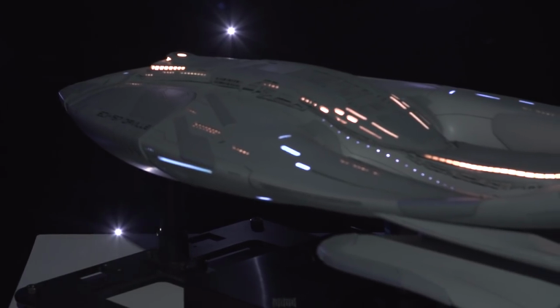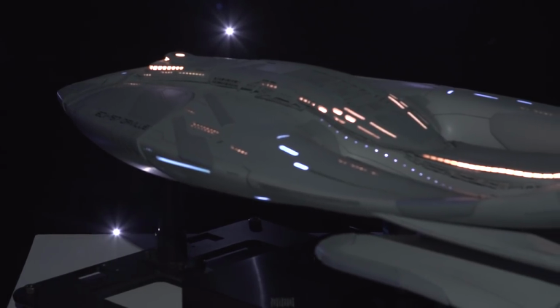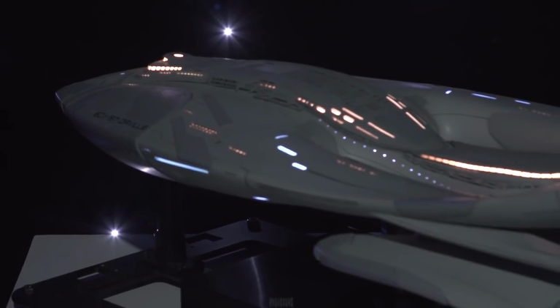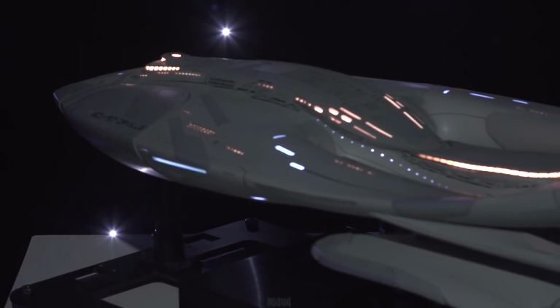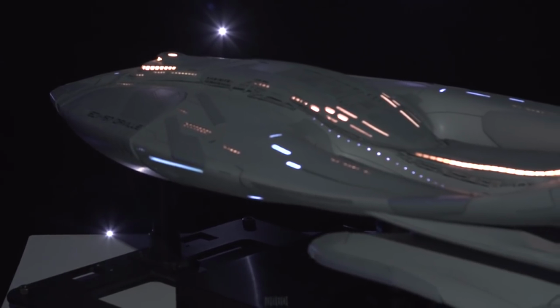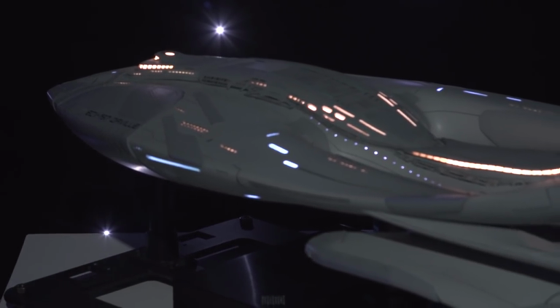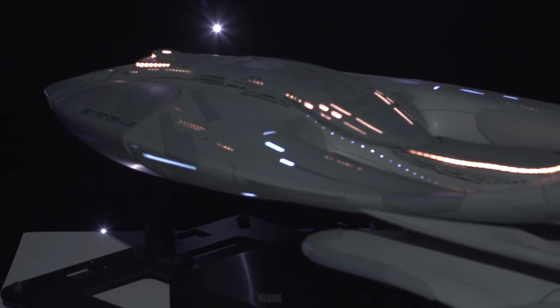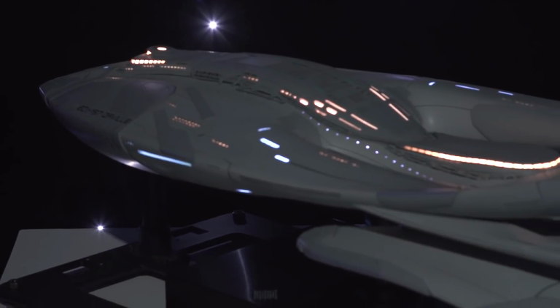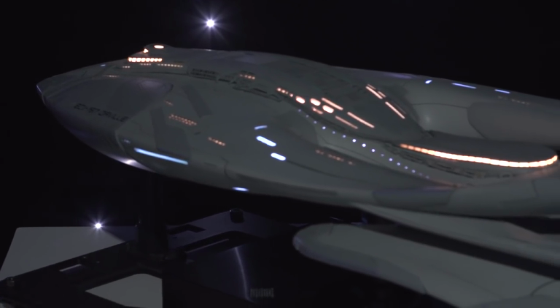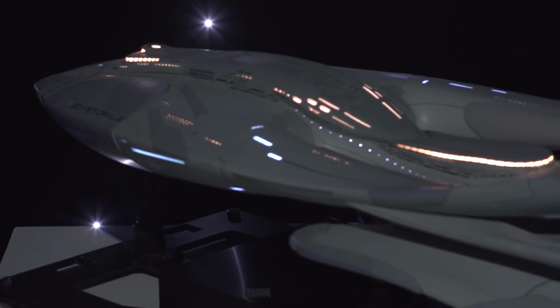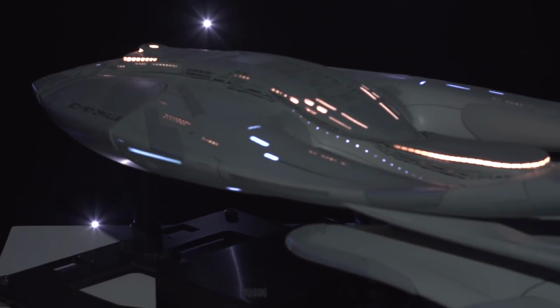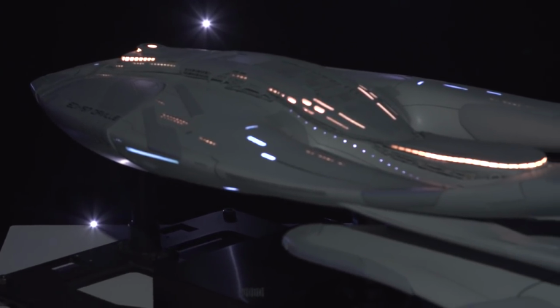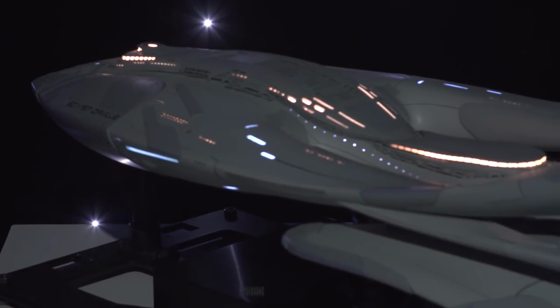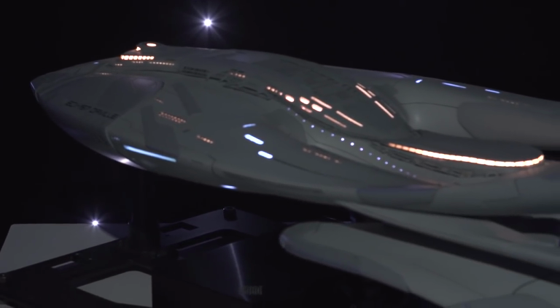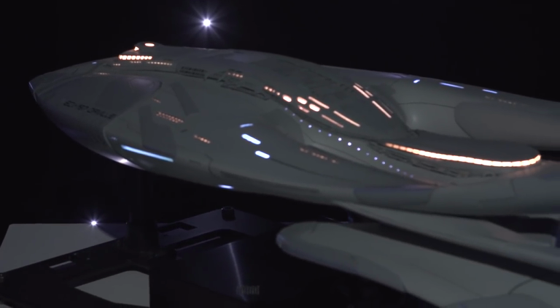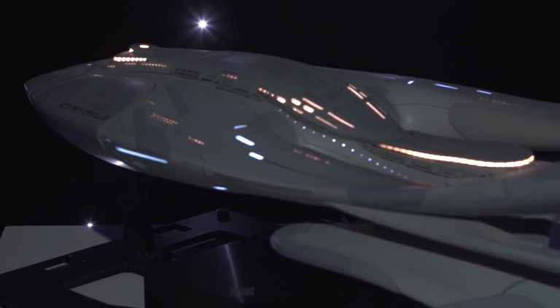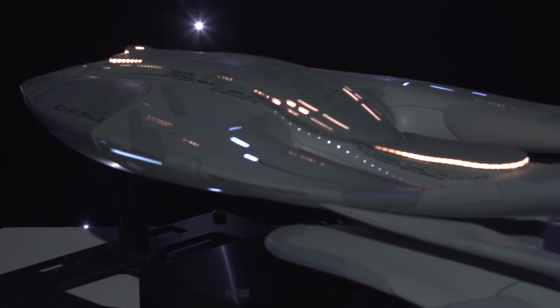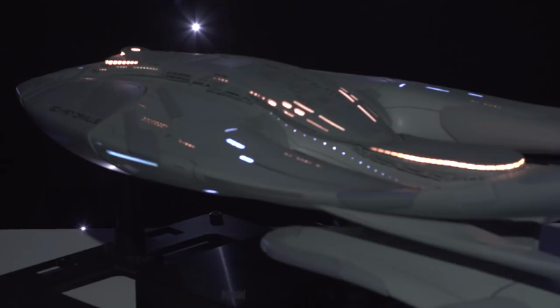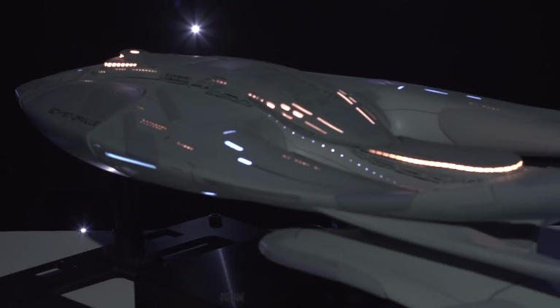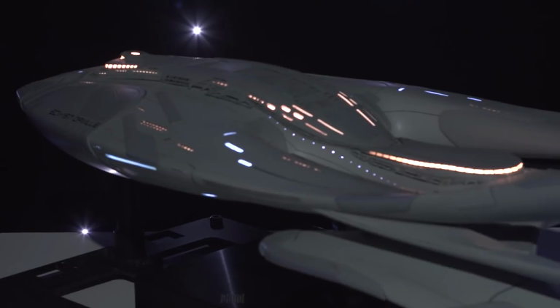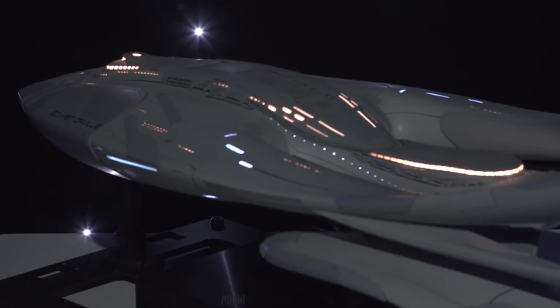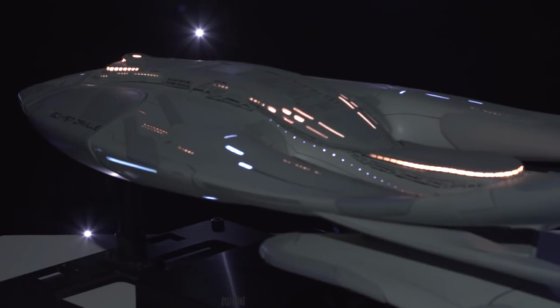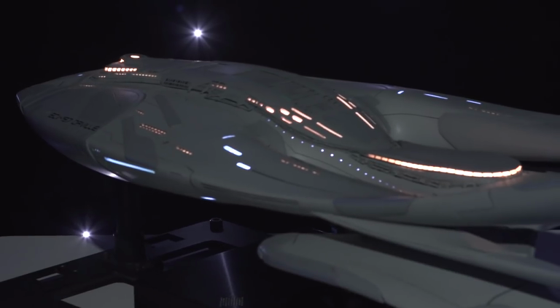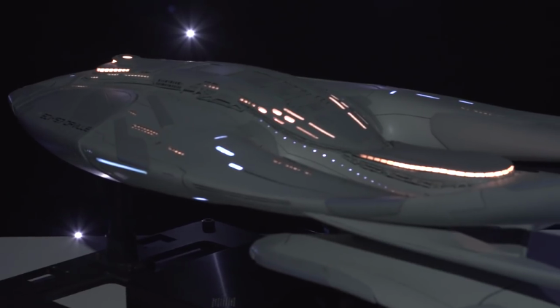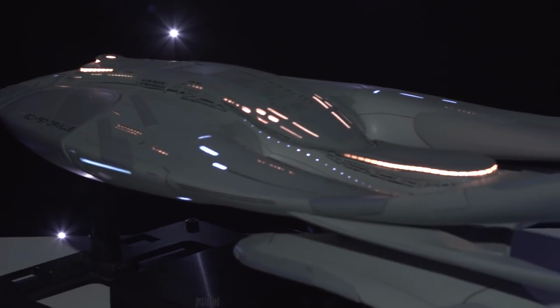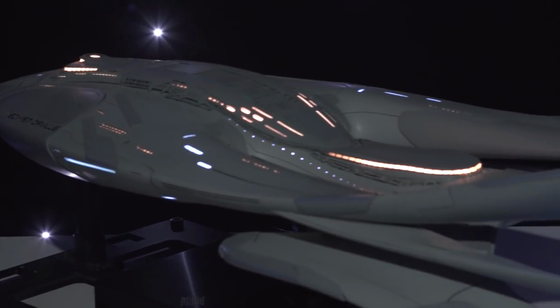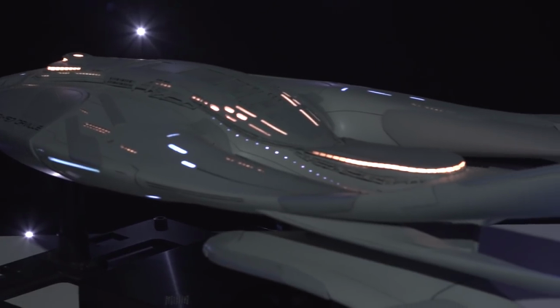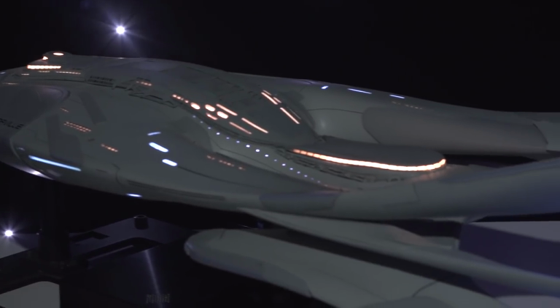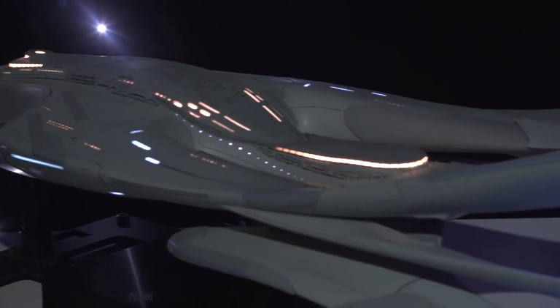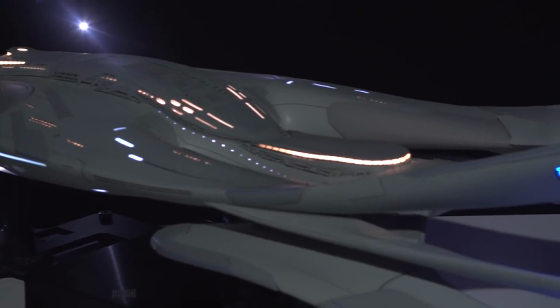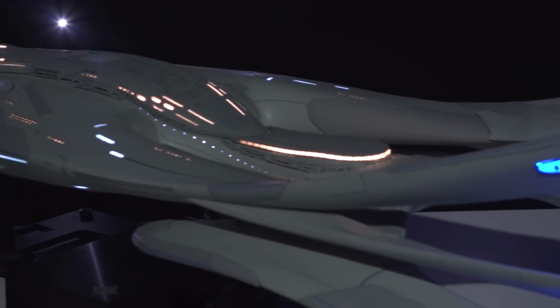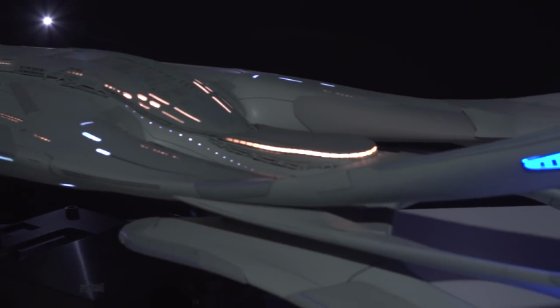We're going to get close with all these costumes, chat with some of the producers on the show, and take a look and see what The Orville's all about.